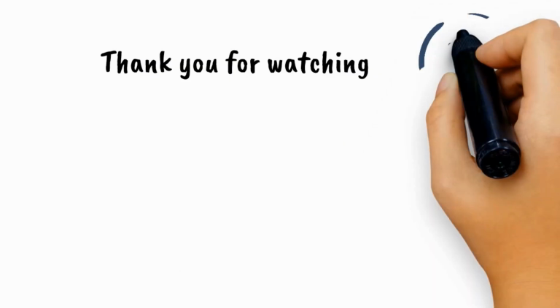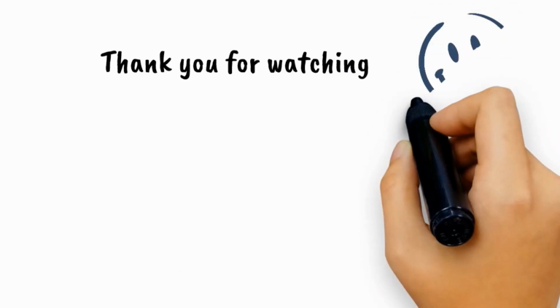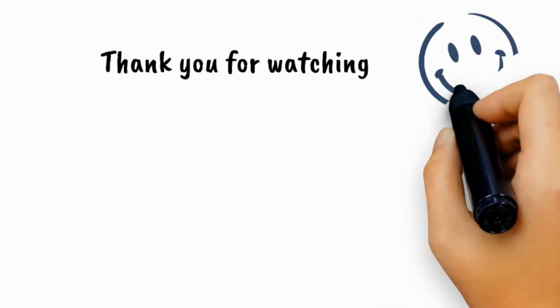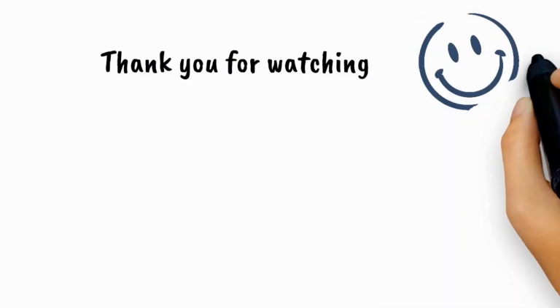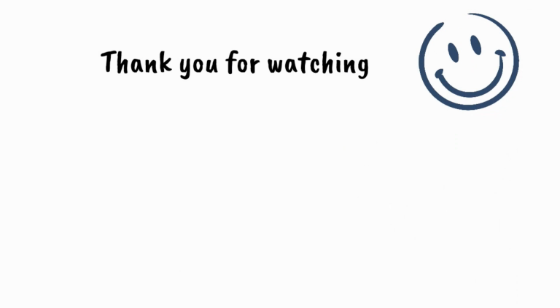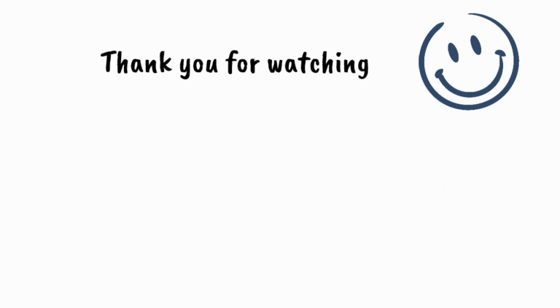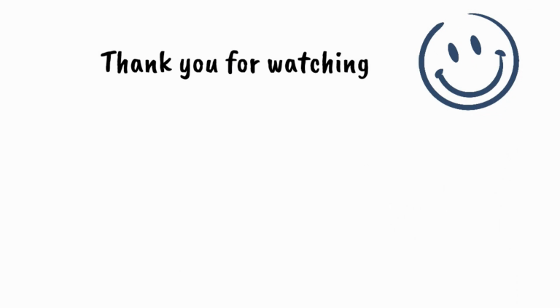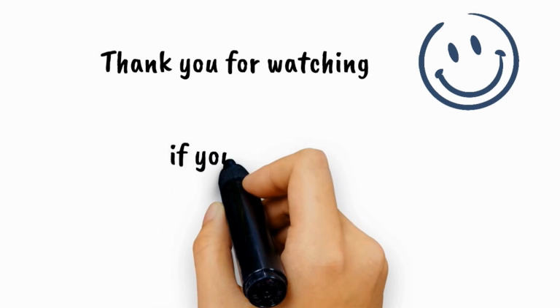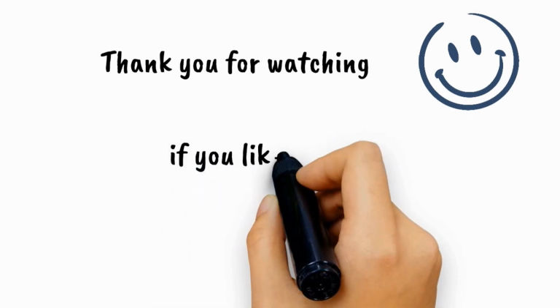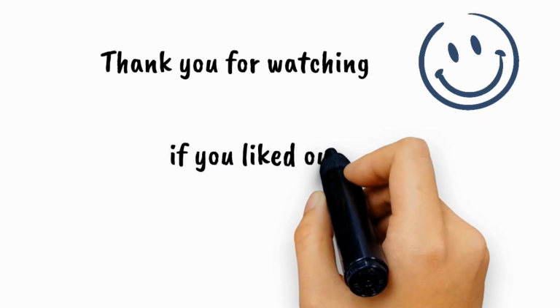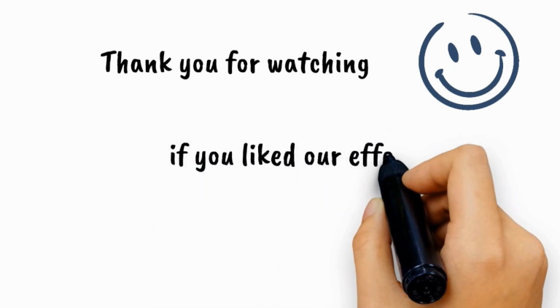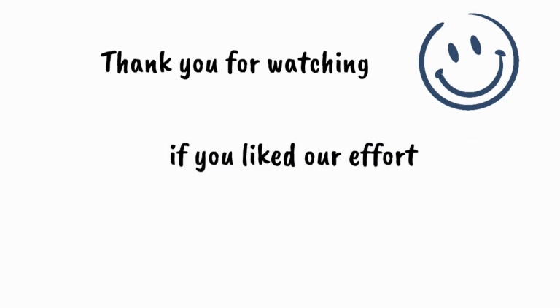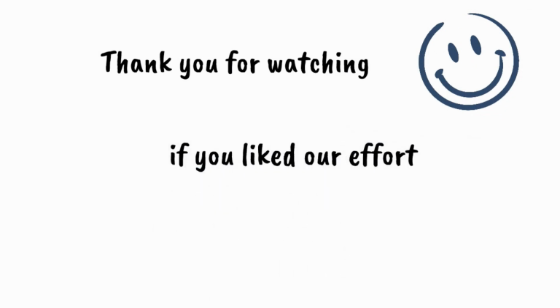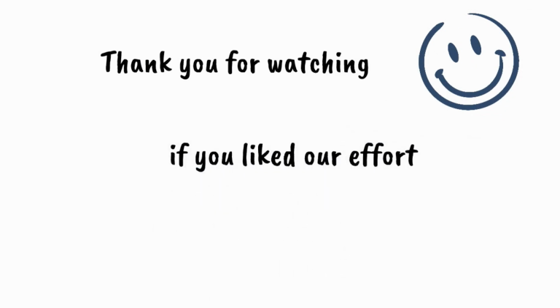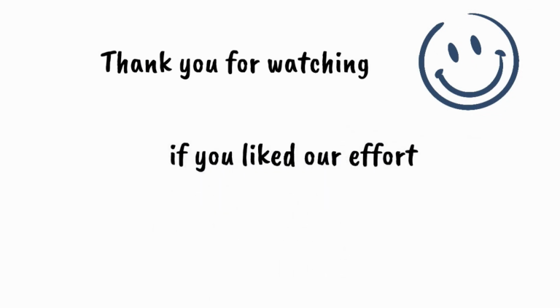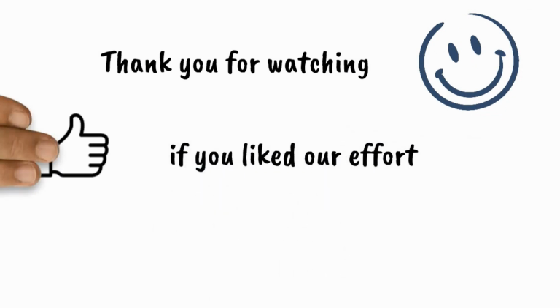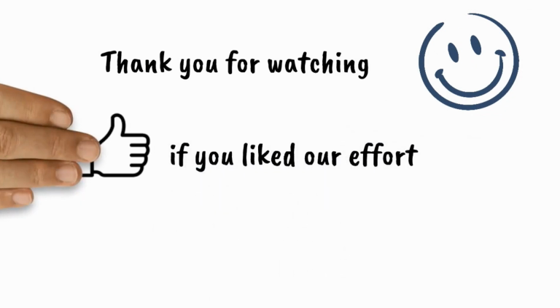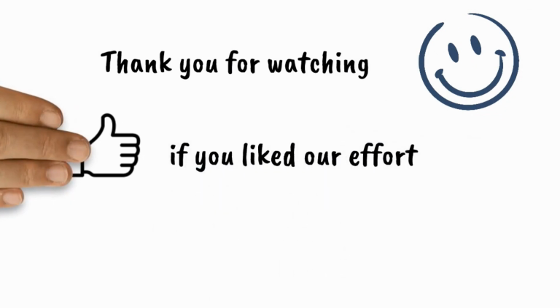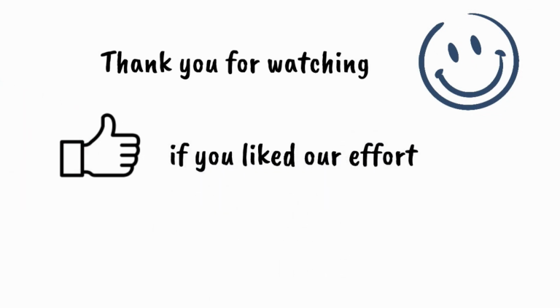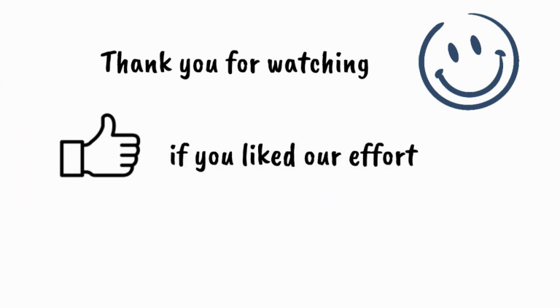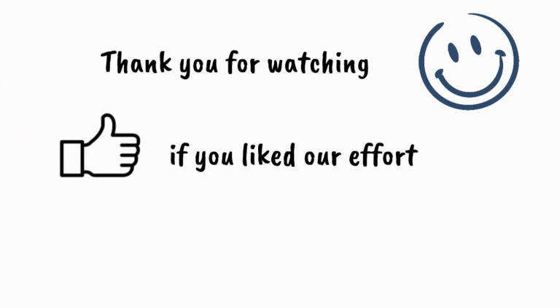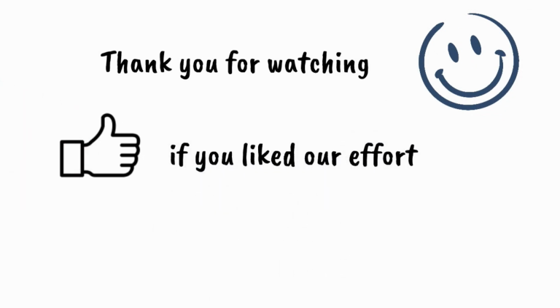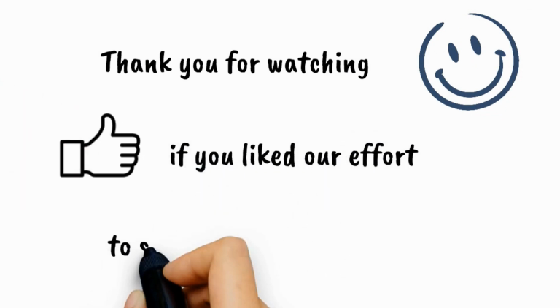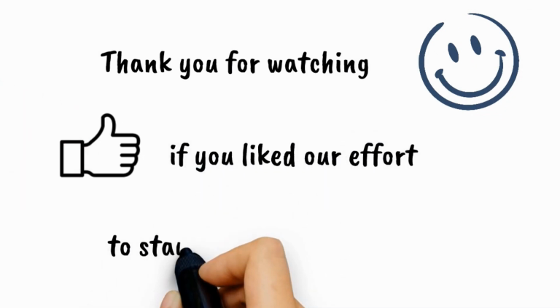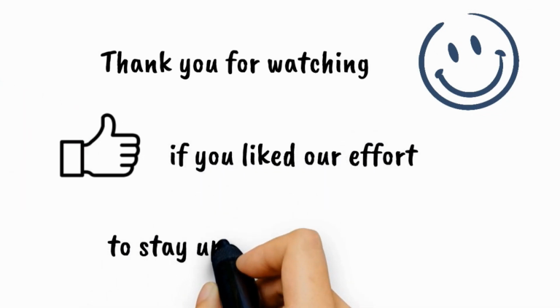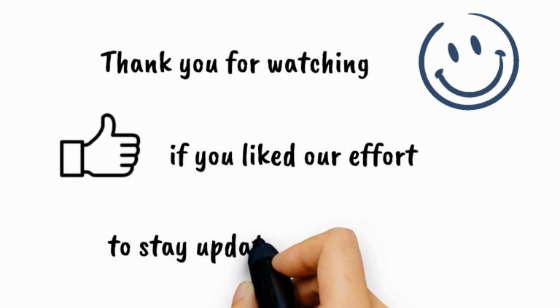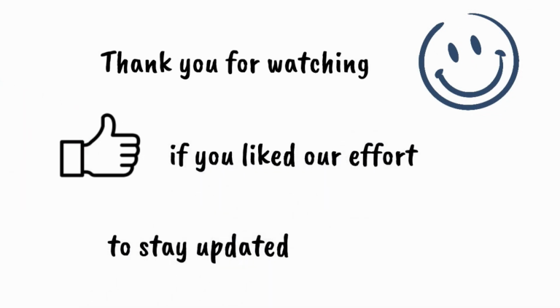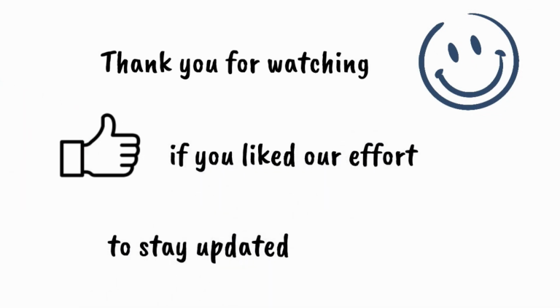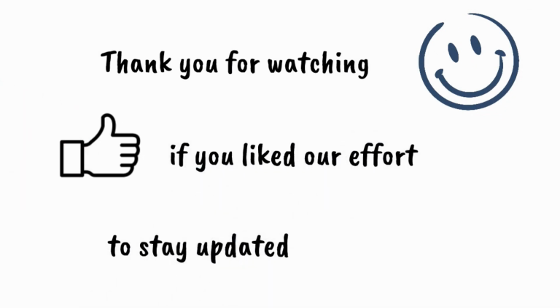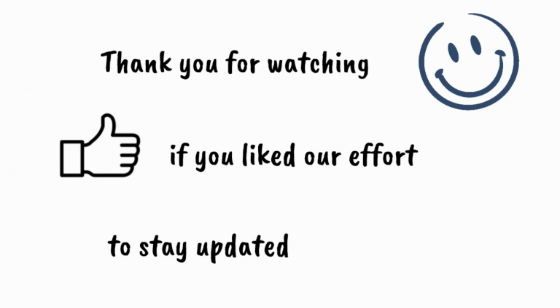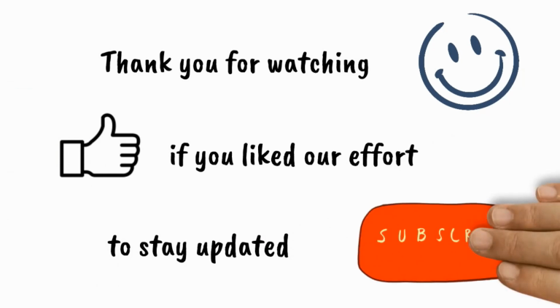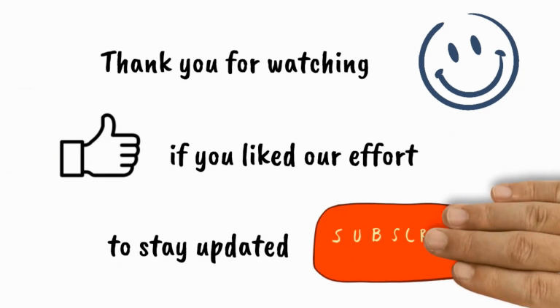Thank you so much for watching this episode! Stay tuned for more fun quizzes.